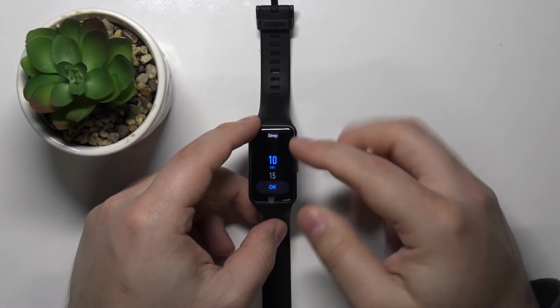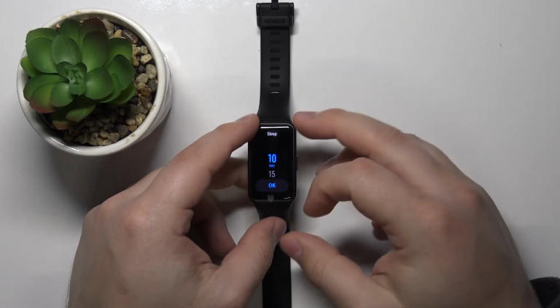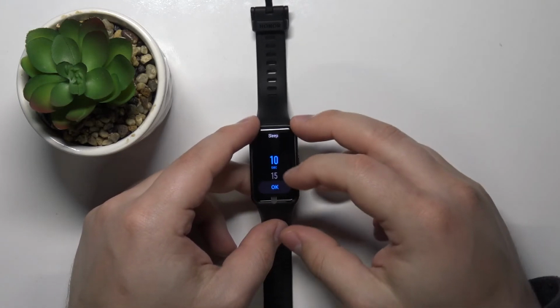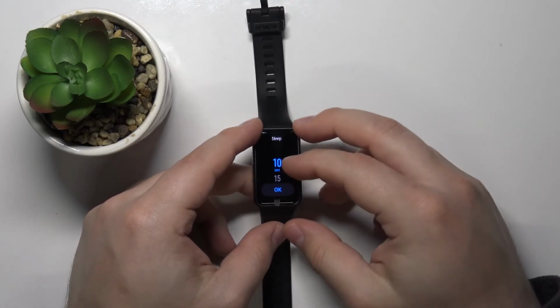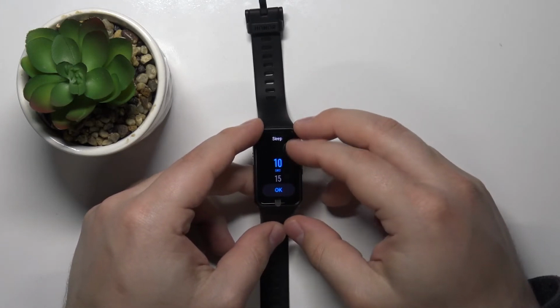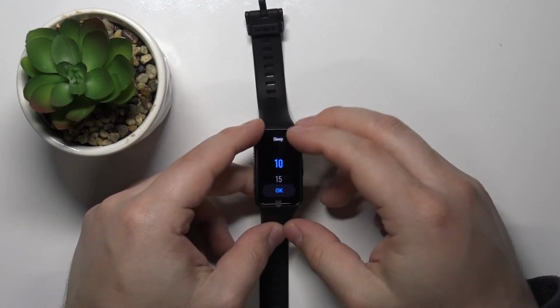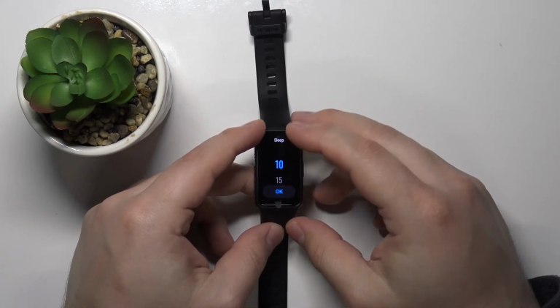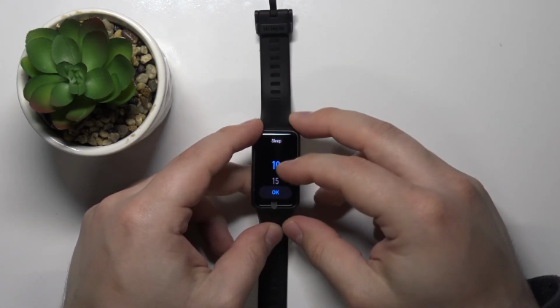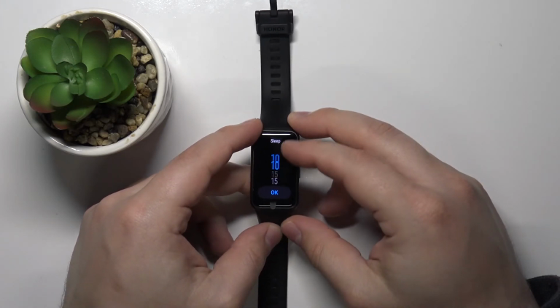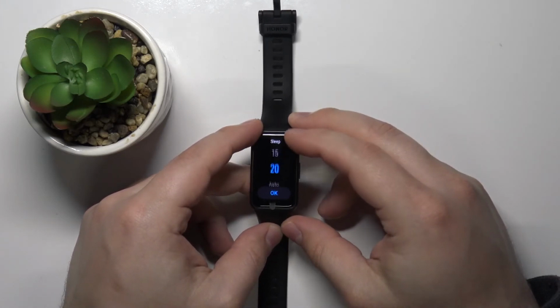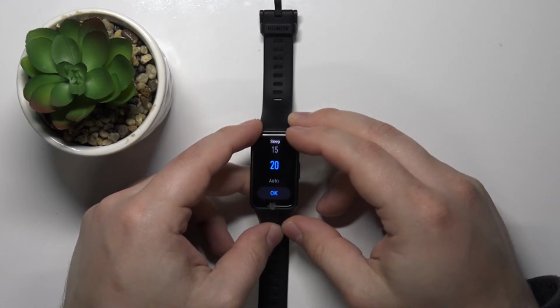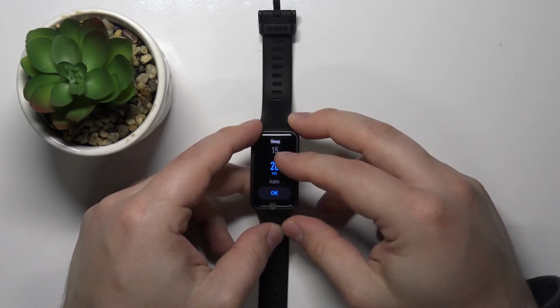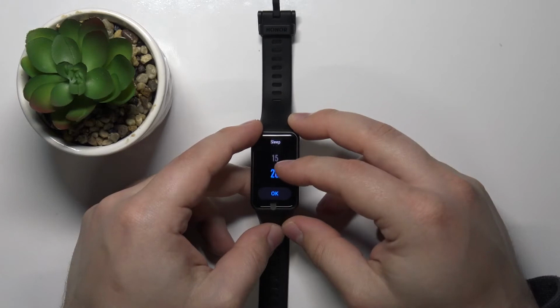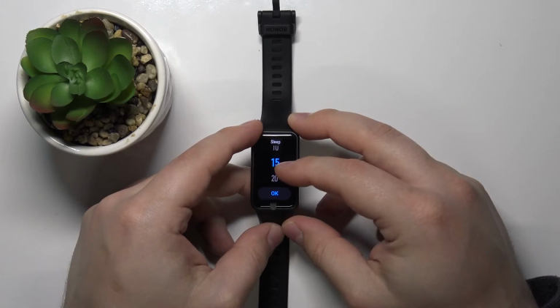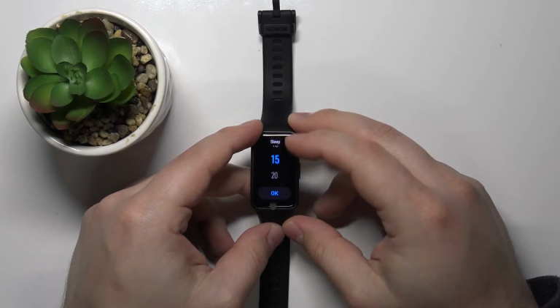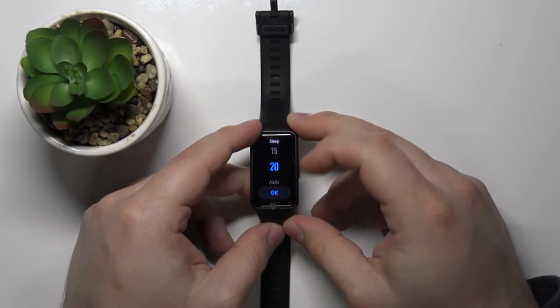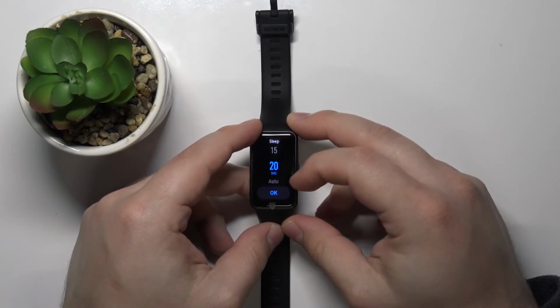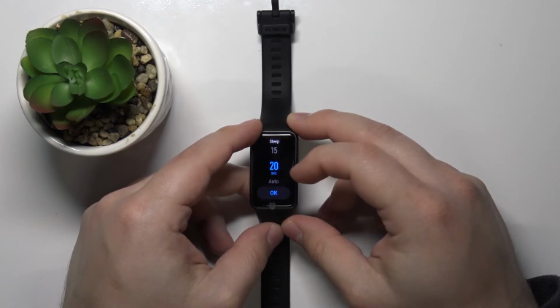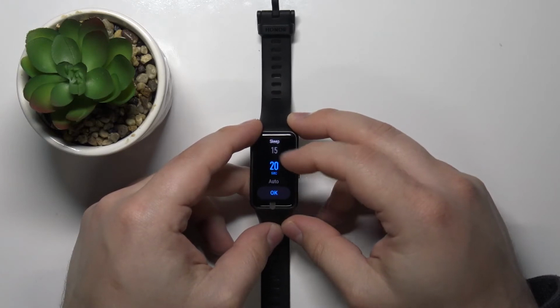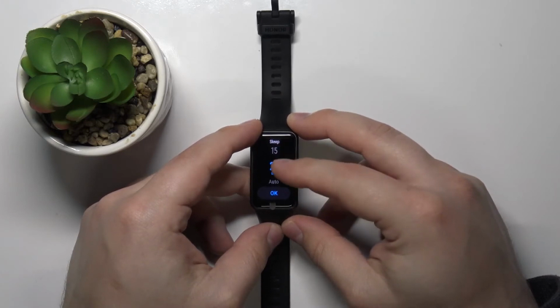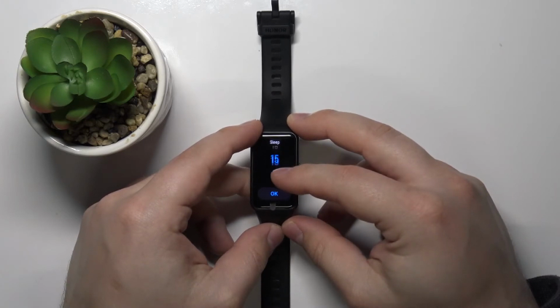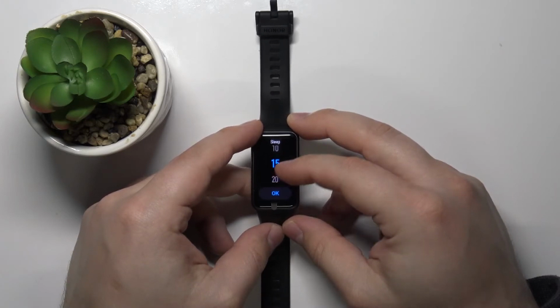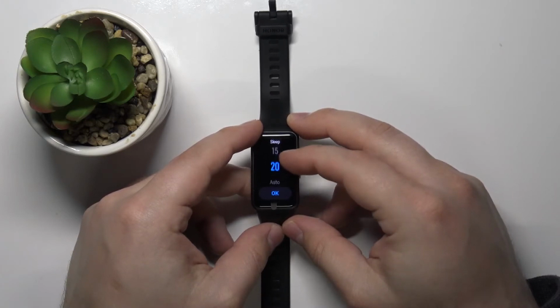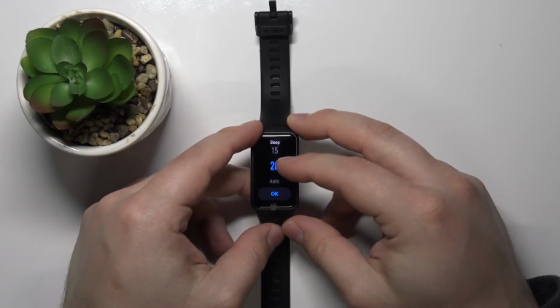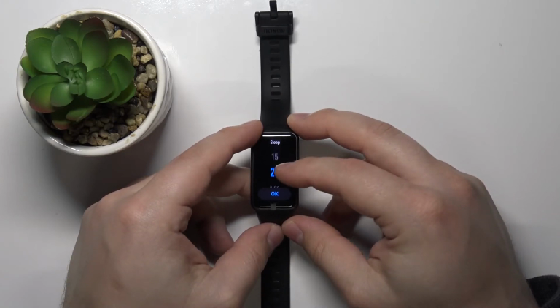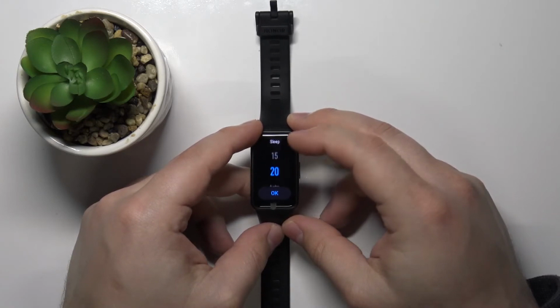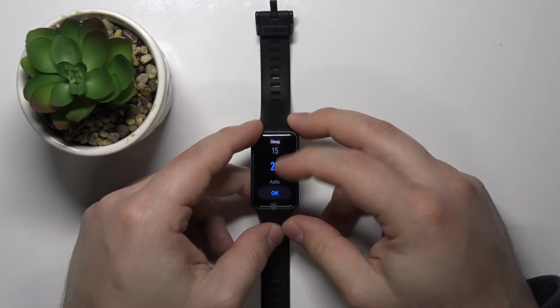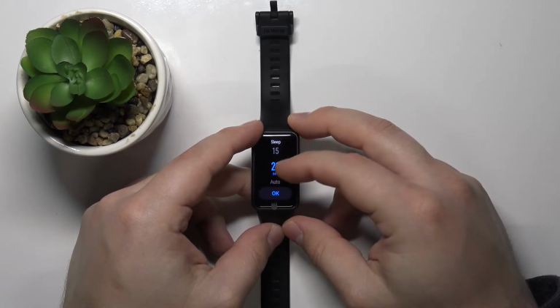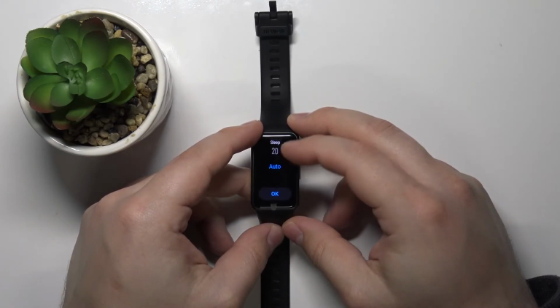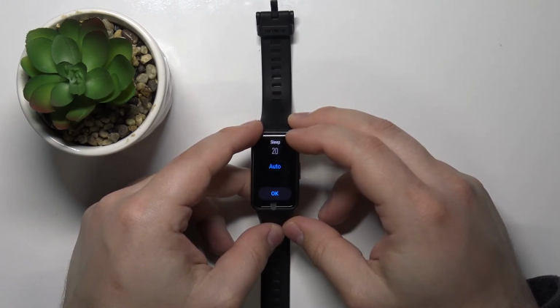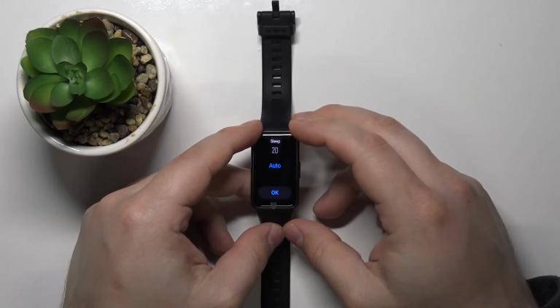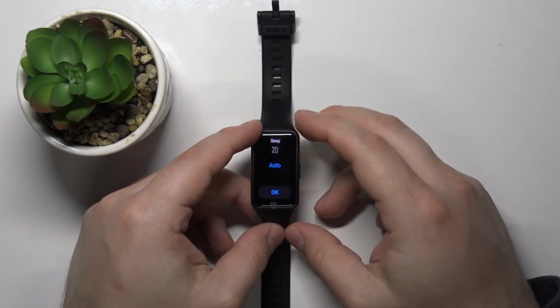We have 10 seconds, 15 seconds, 20 seconds, and auto.